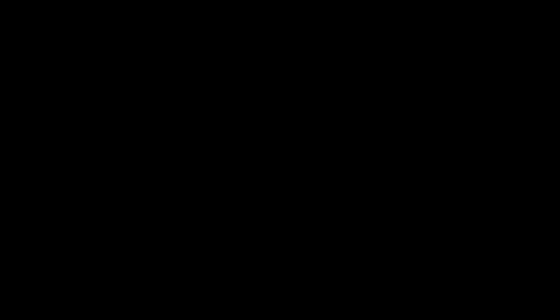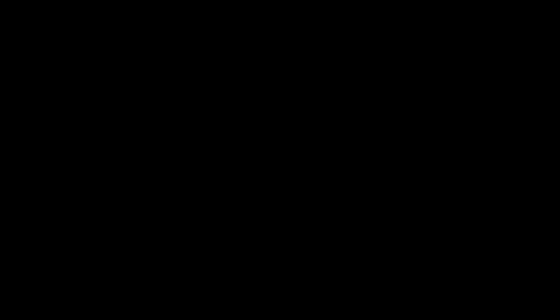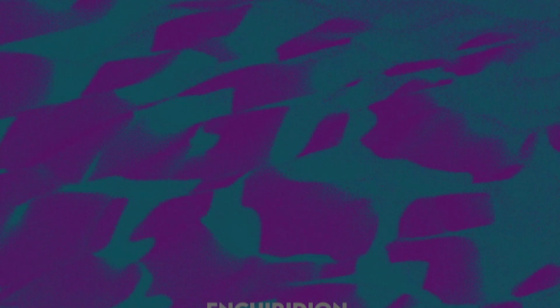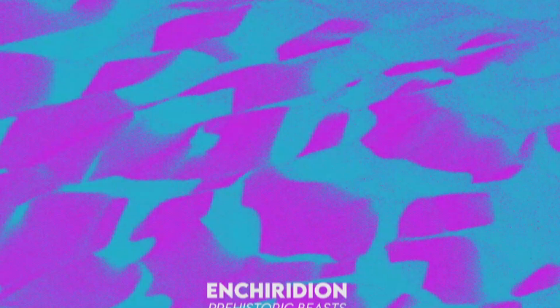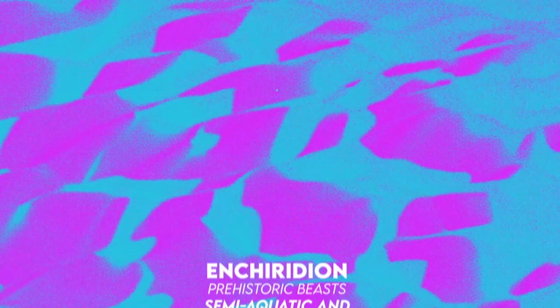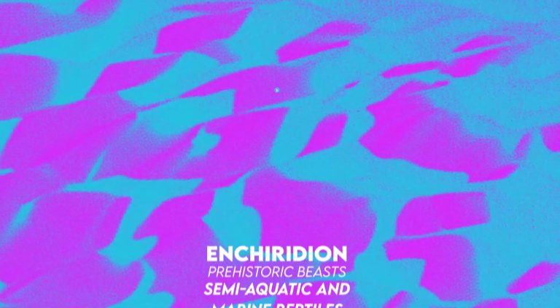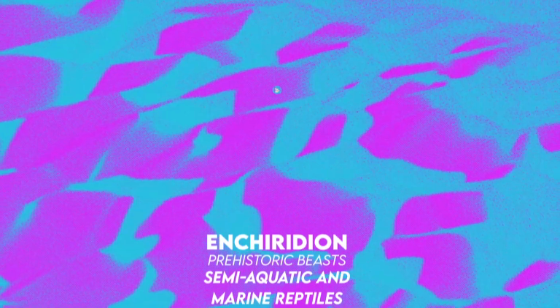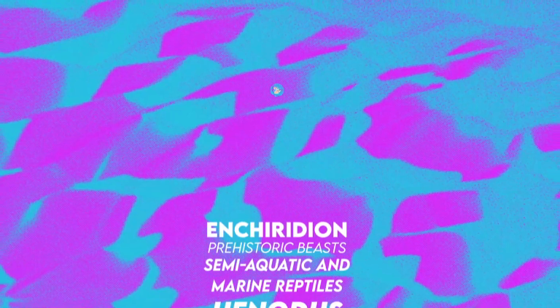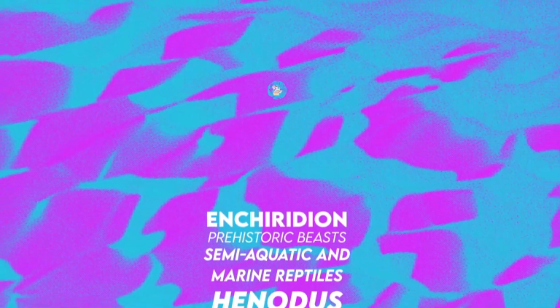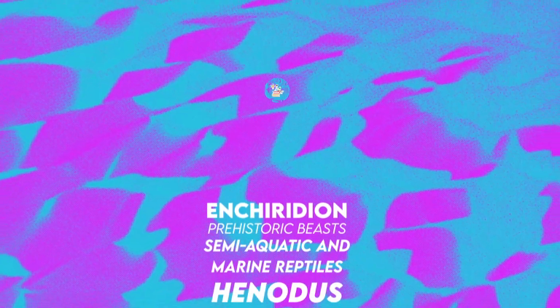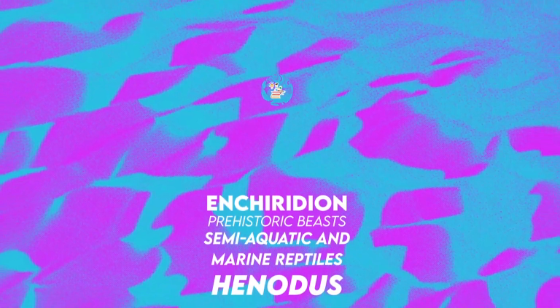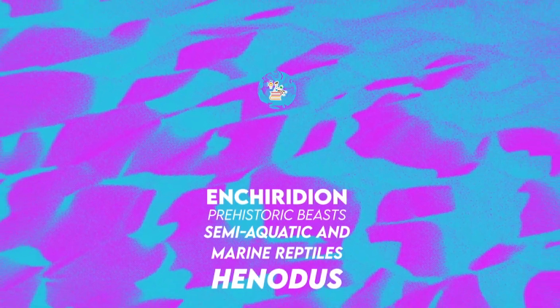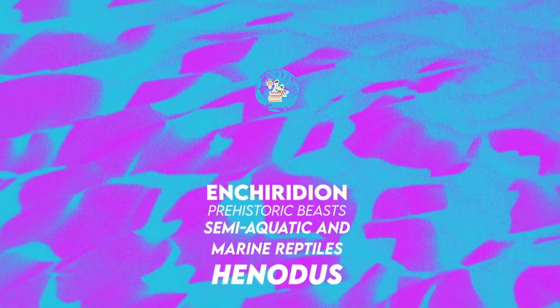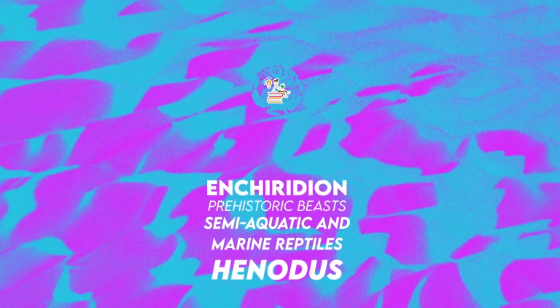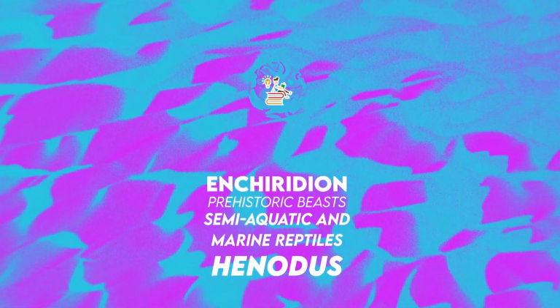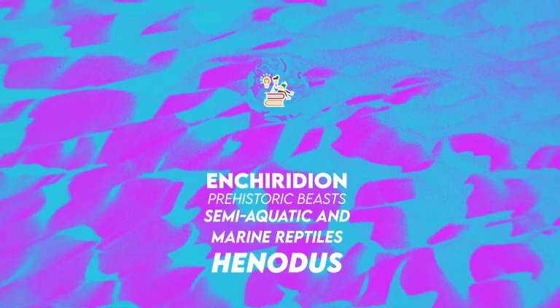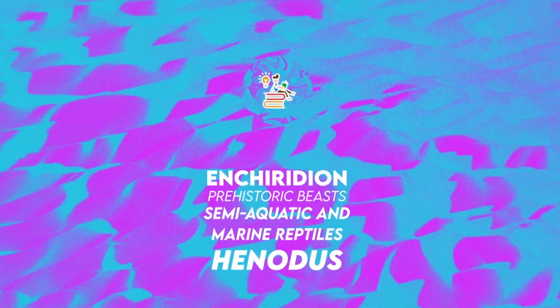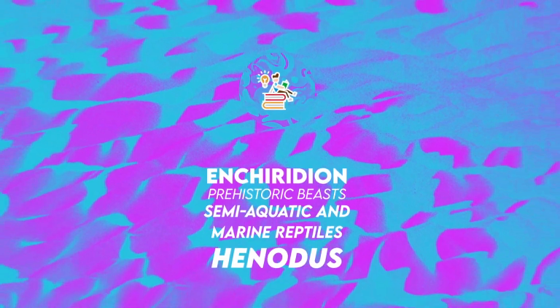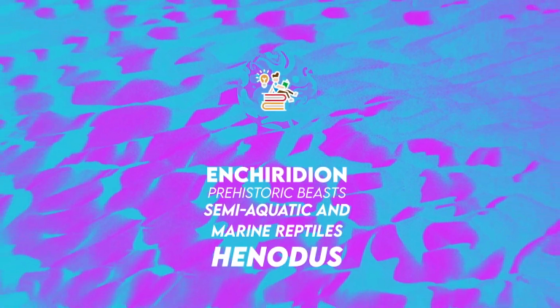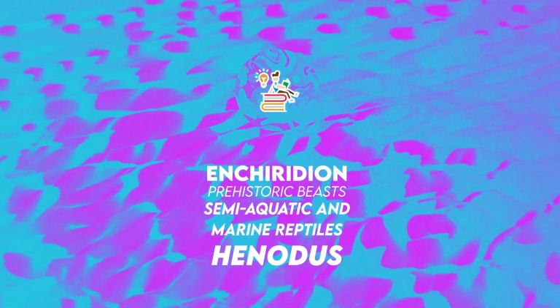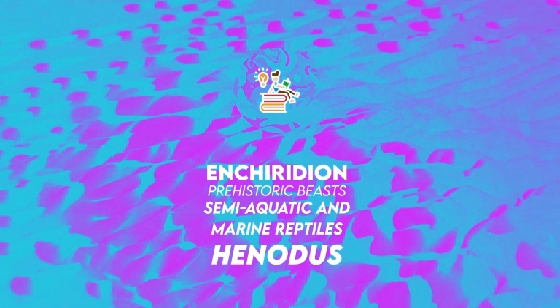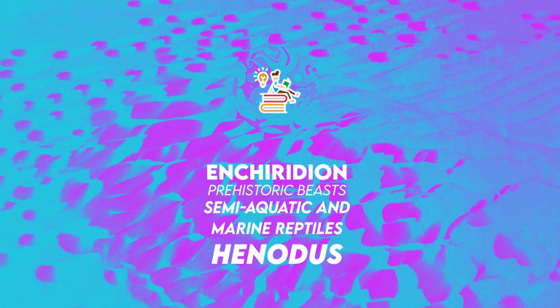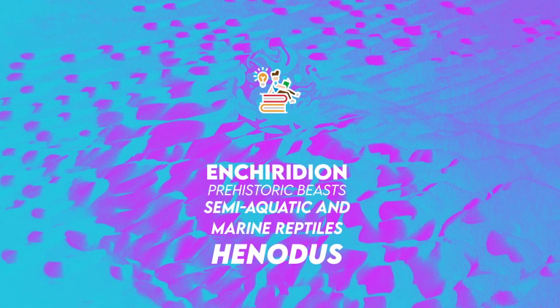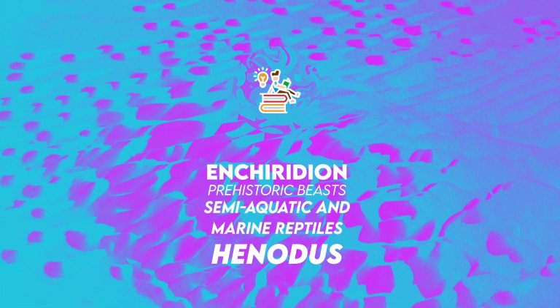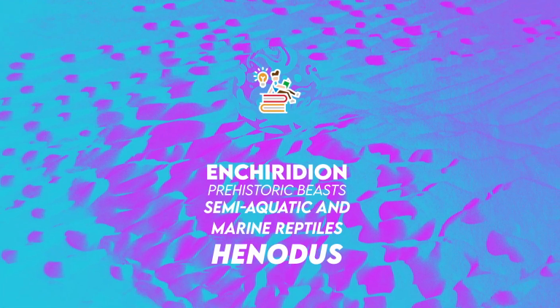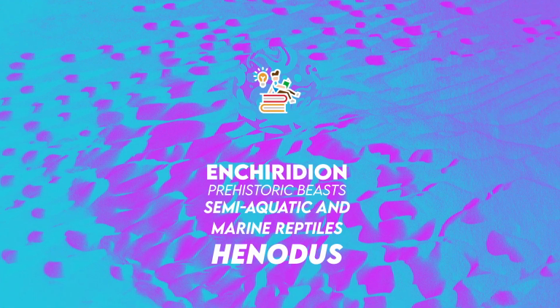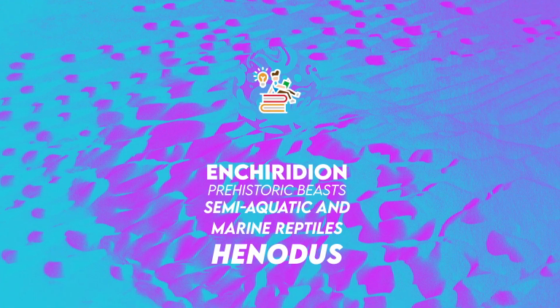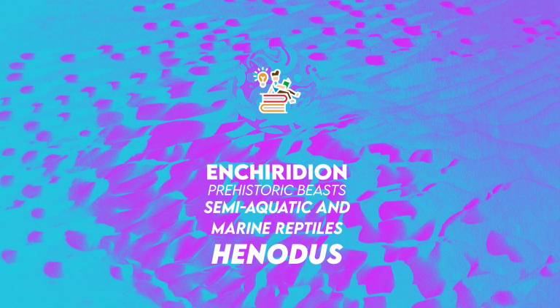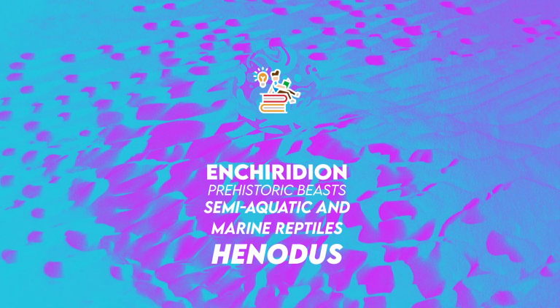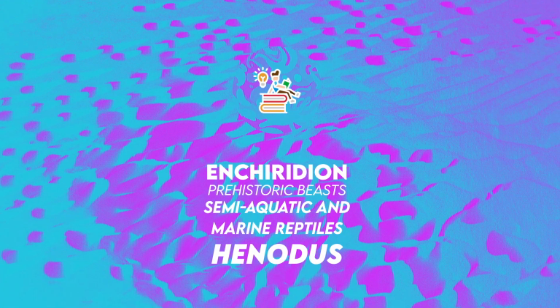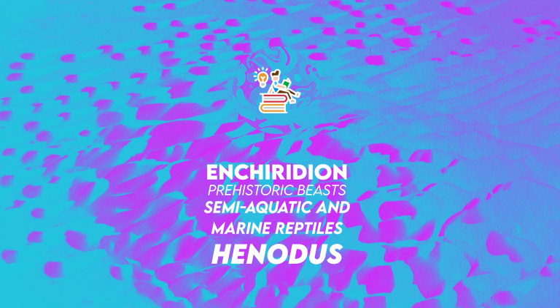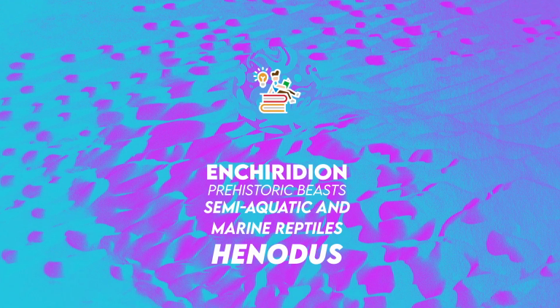Hi, welcome to Enchiridium. I am glad to share with you these facts on Henodus.